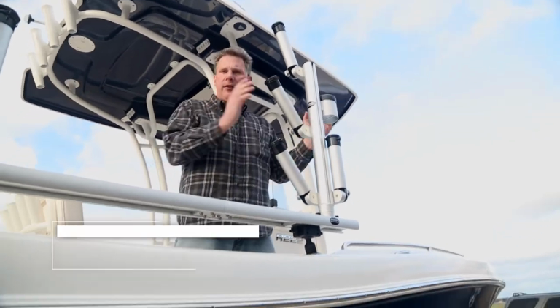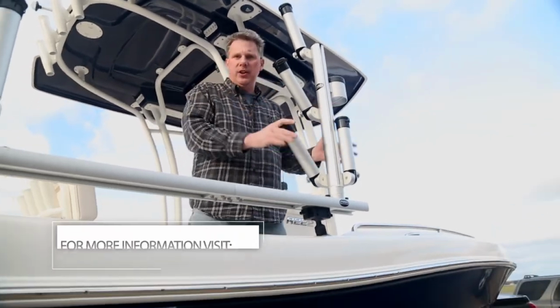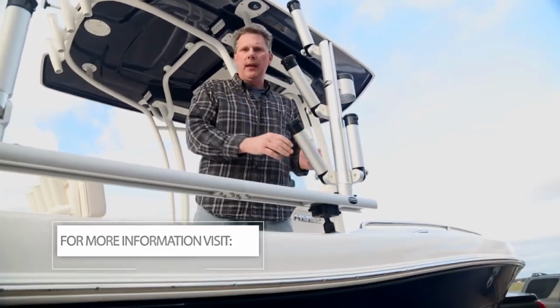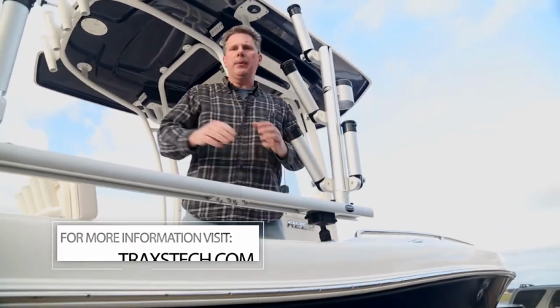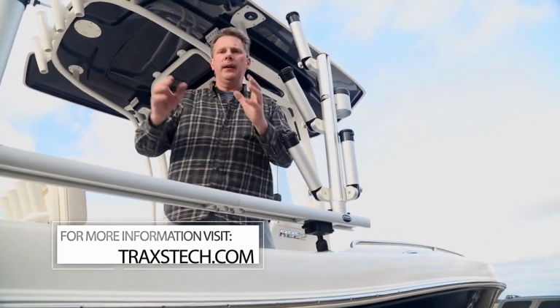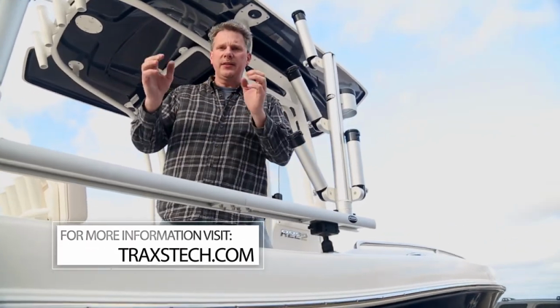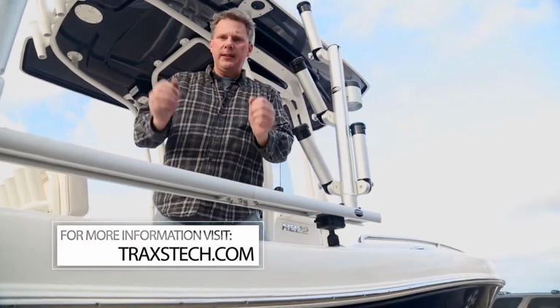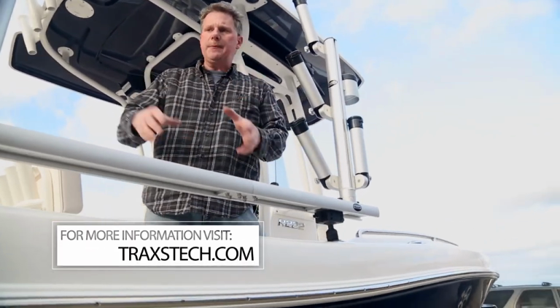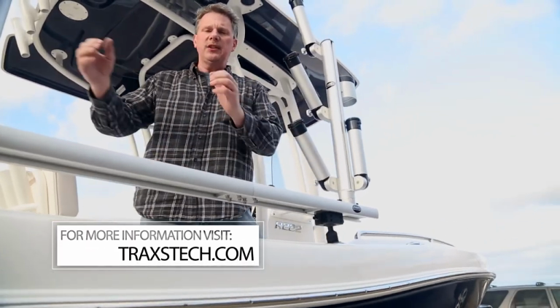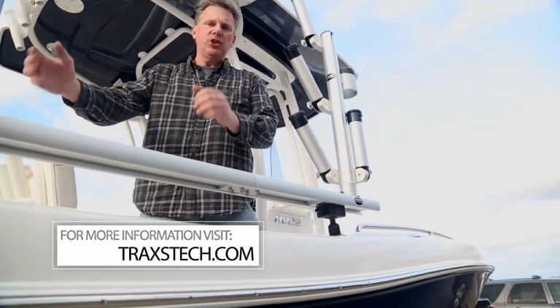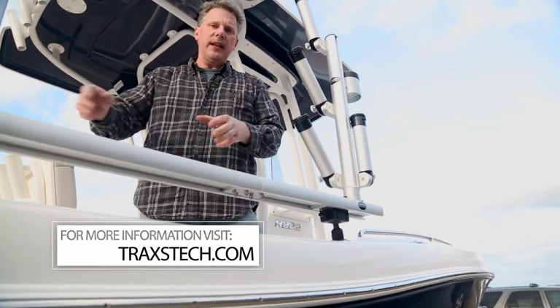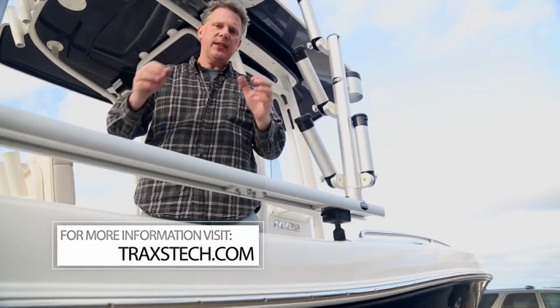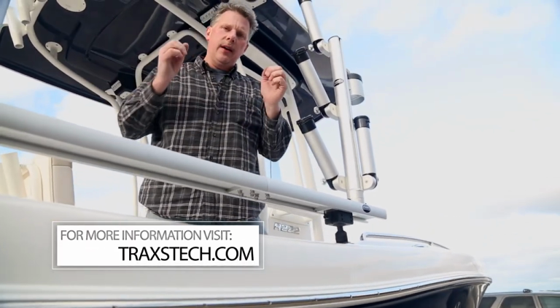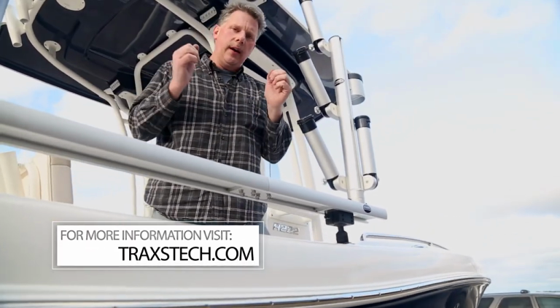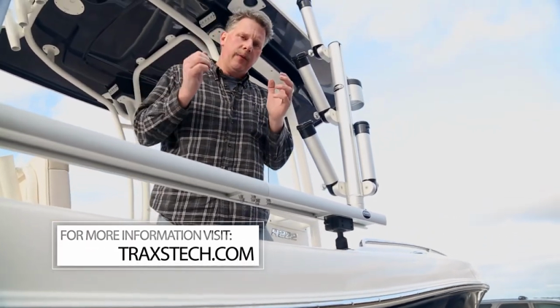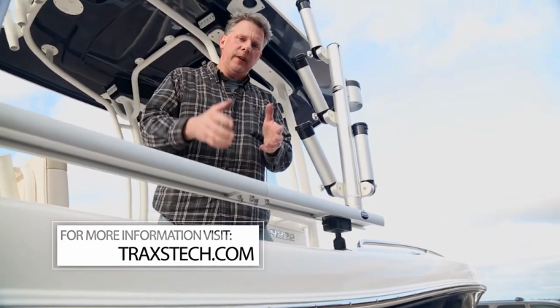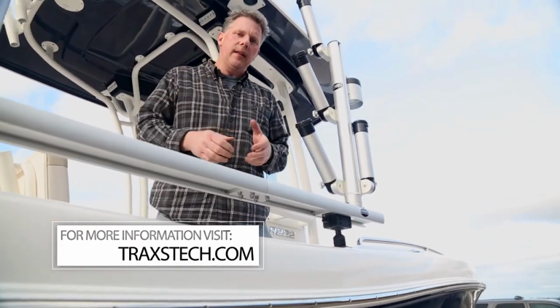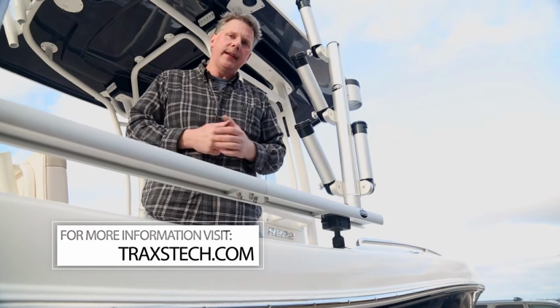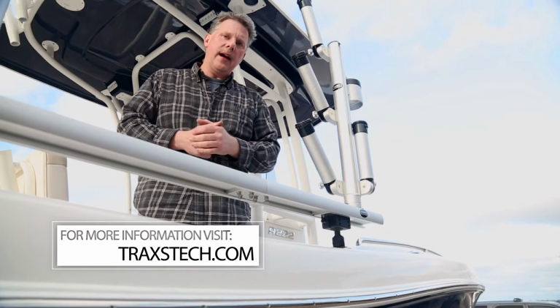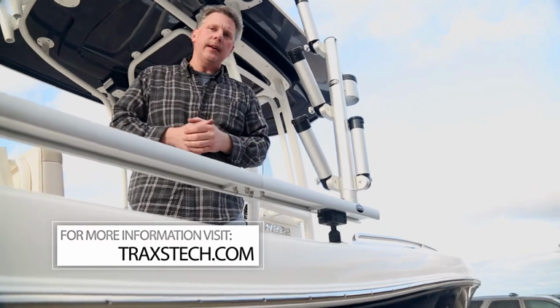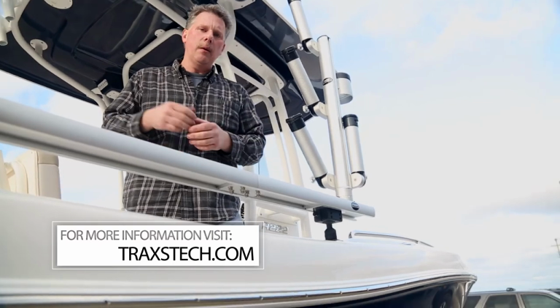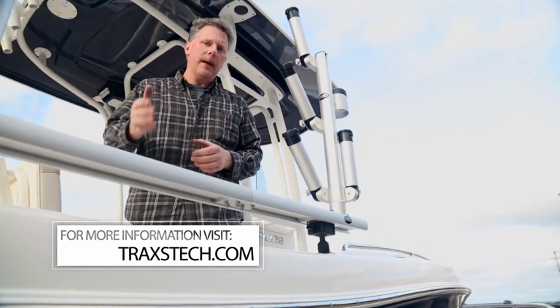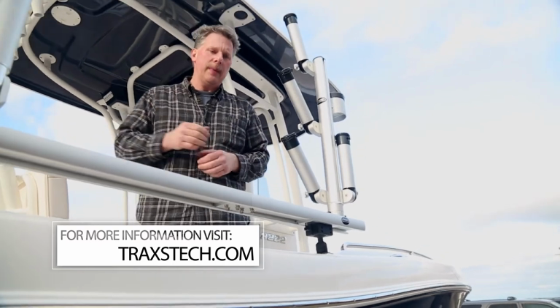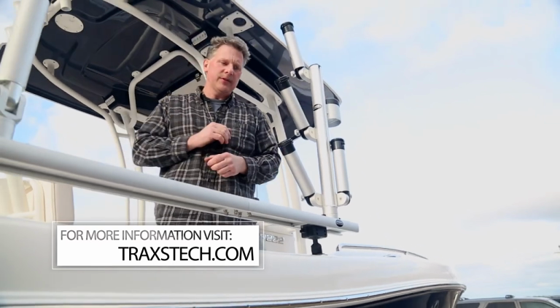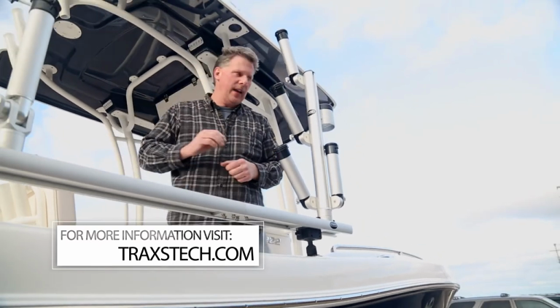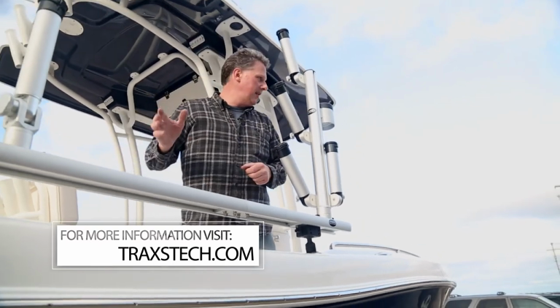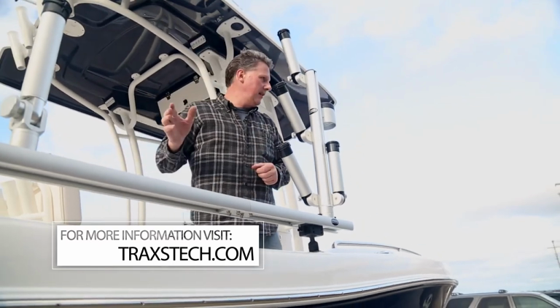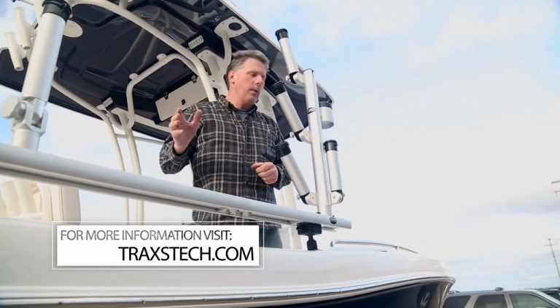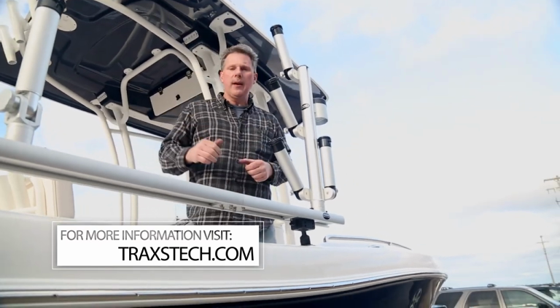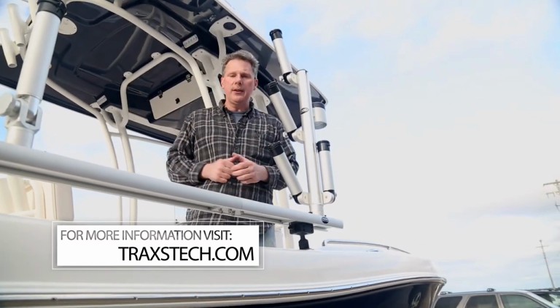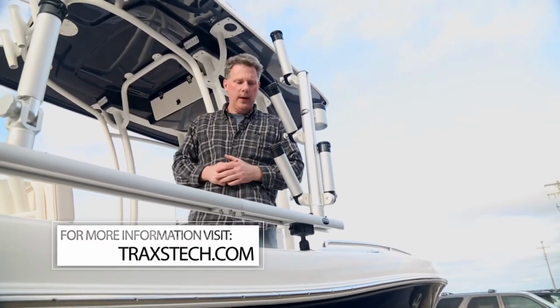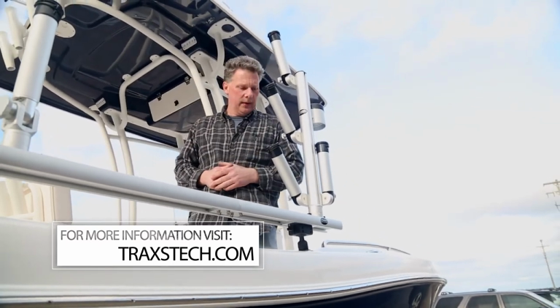The vertical tree is going to give this boat a lot of flexibility — fishing inline planers, dipseys, jets, flatlines, bottom bouncers, anything that we want to do on here.